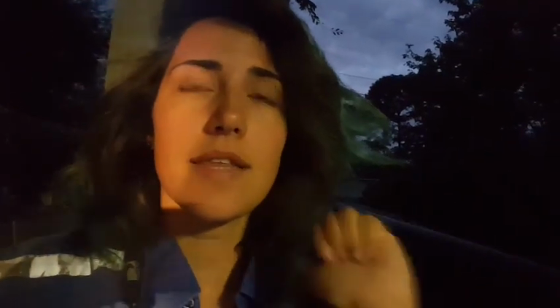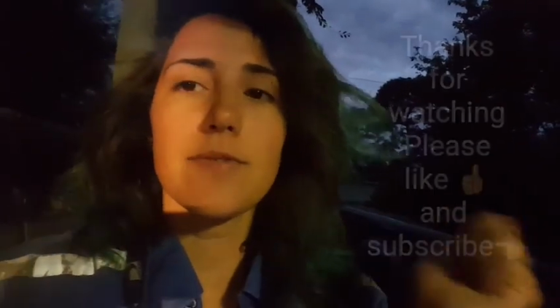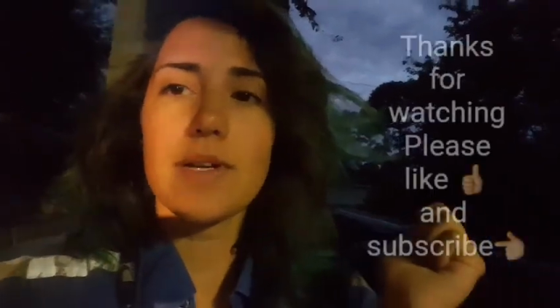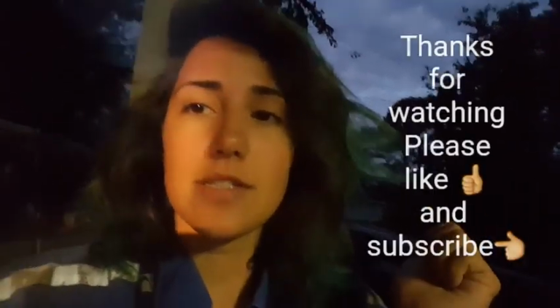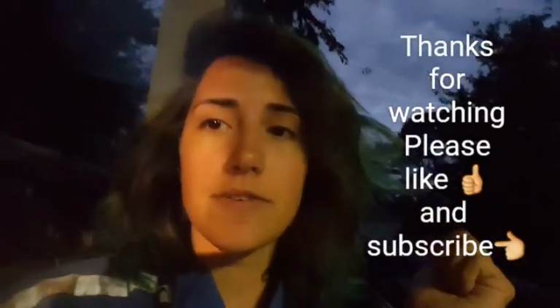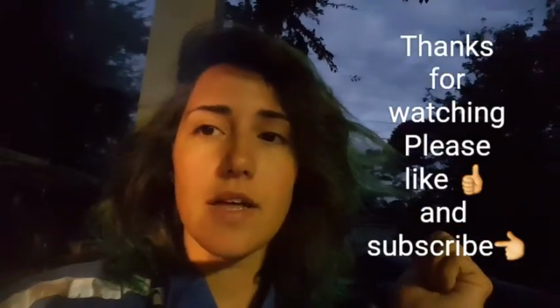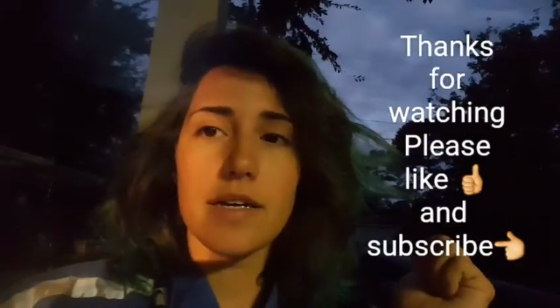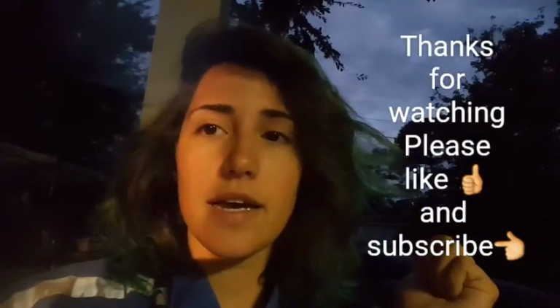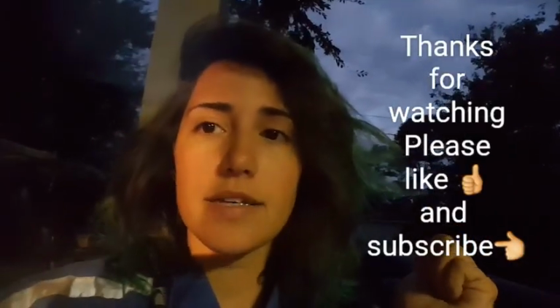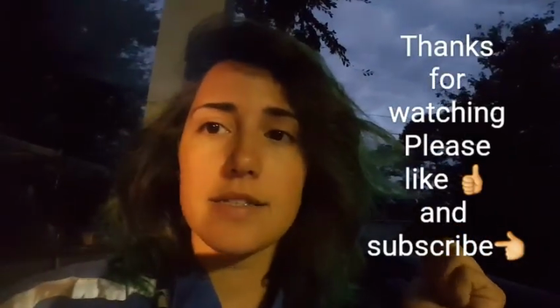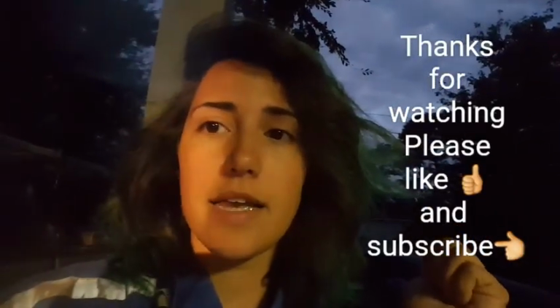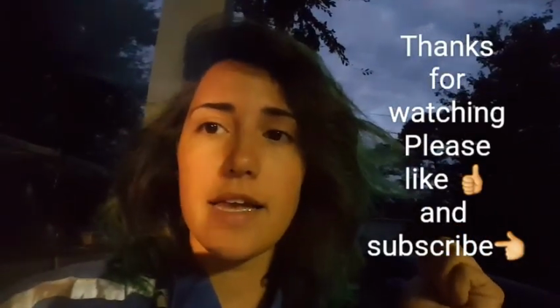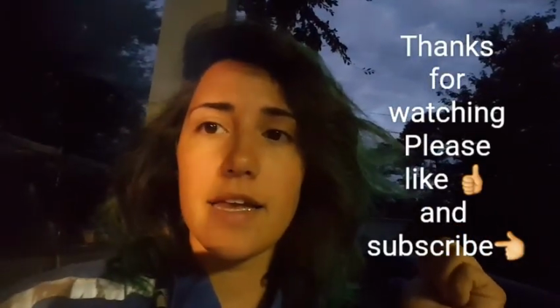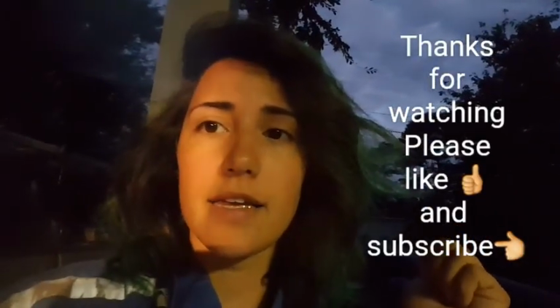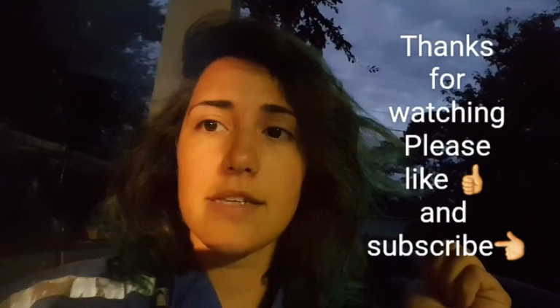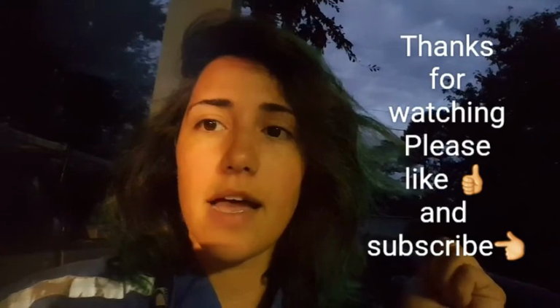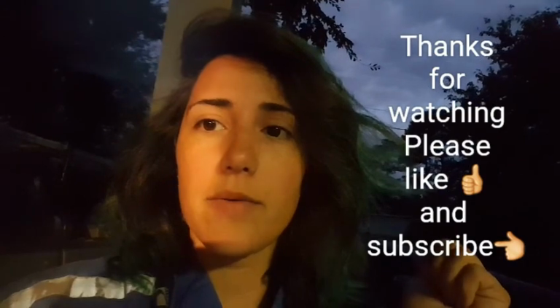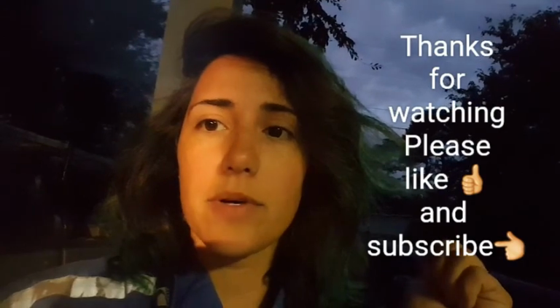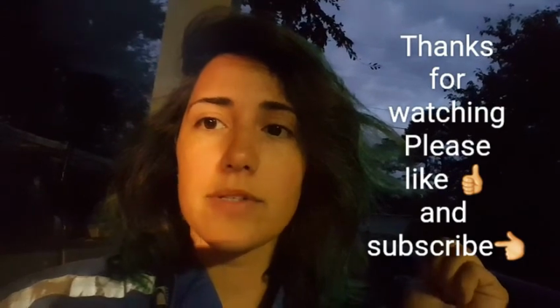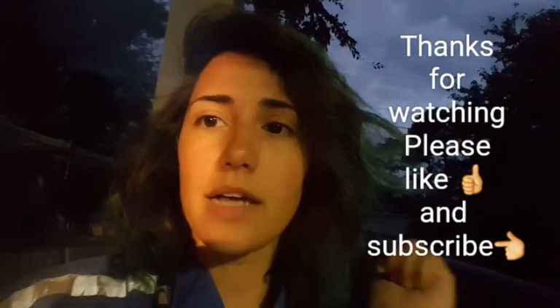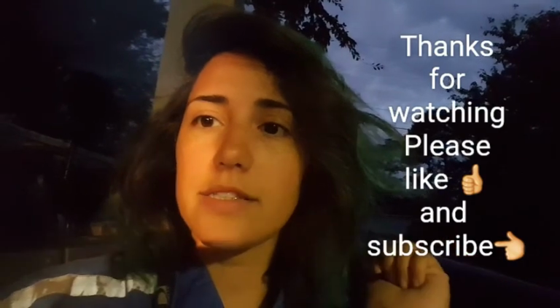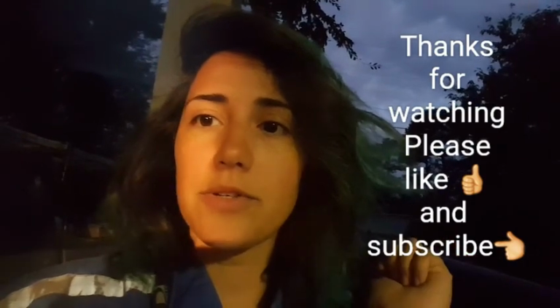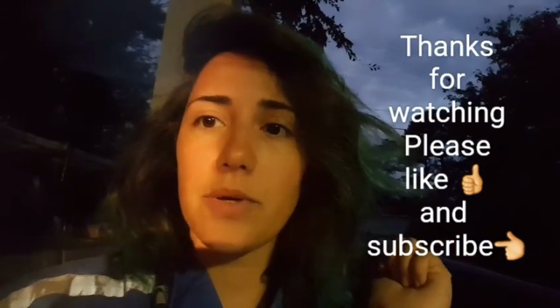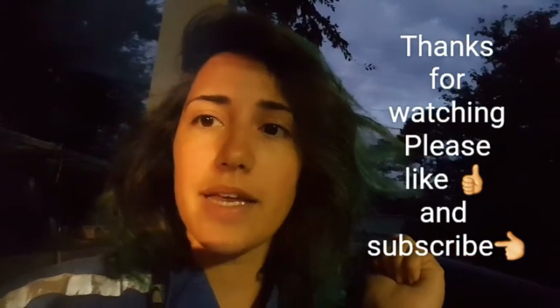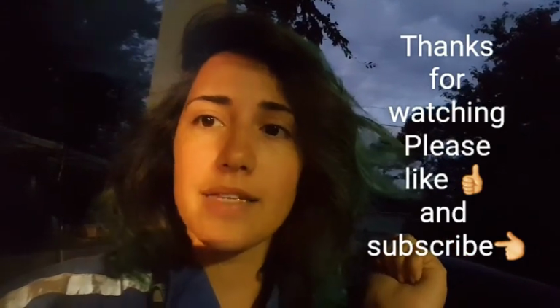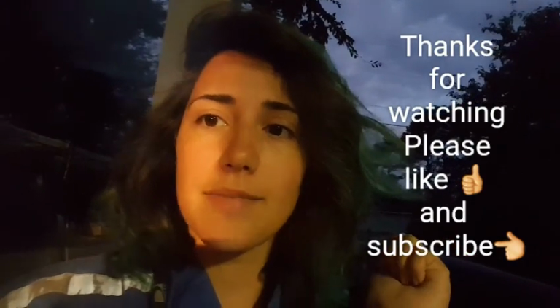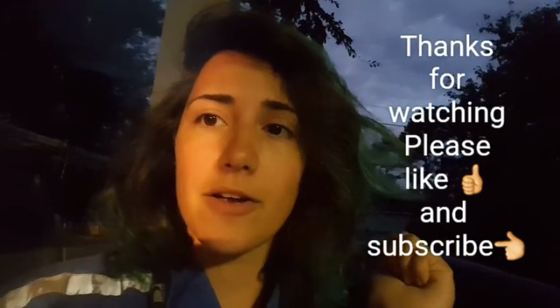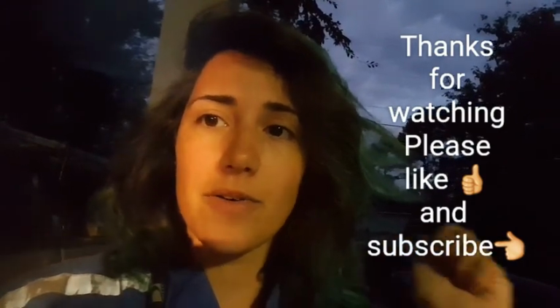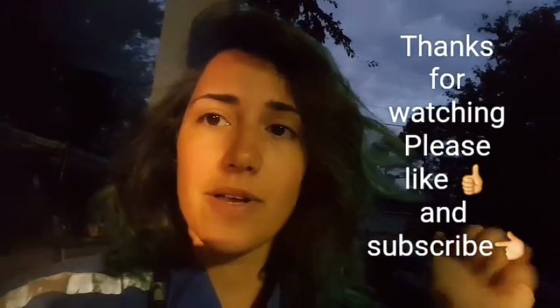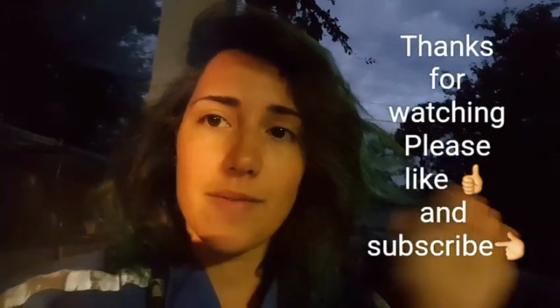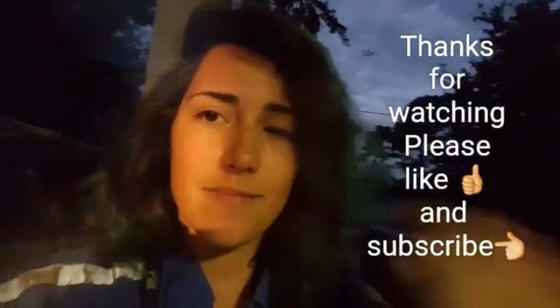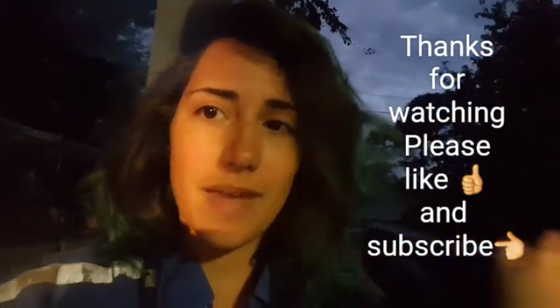Thanks for watching this vlog, guys. I will talk to you again tomorrow. Bye!